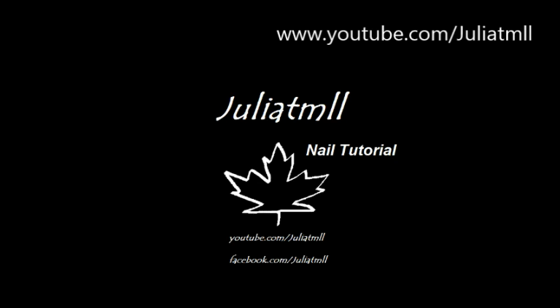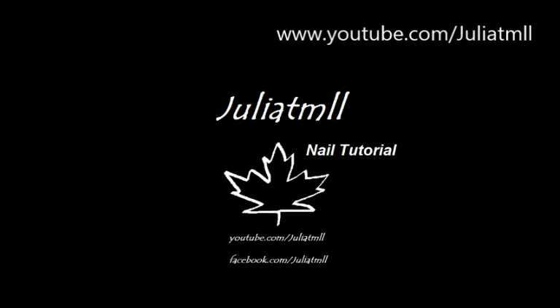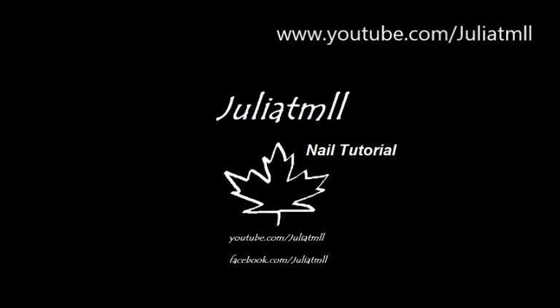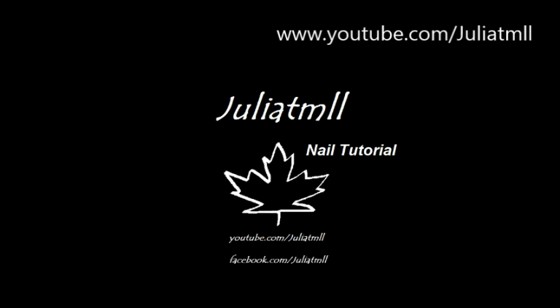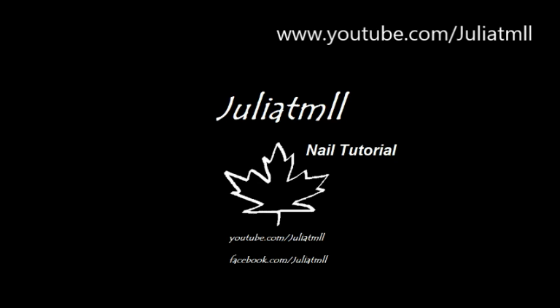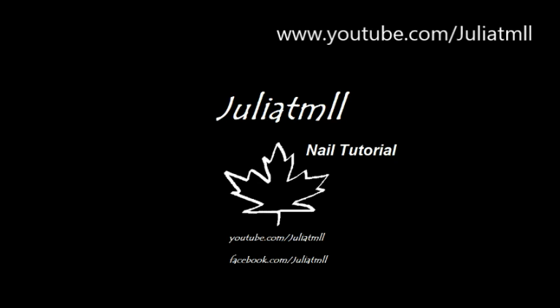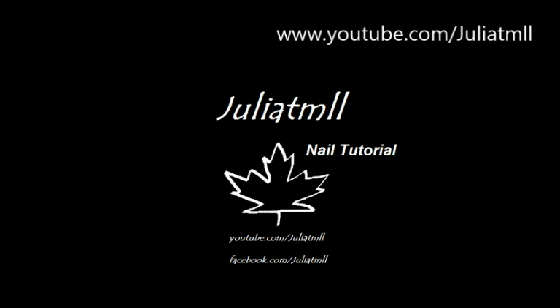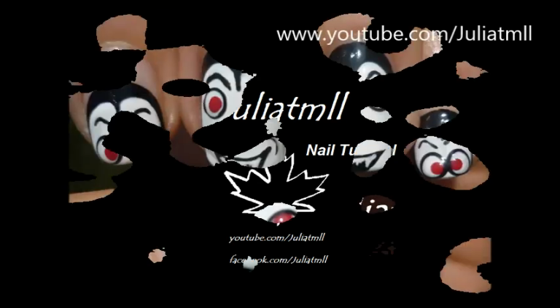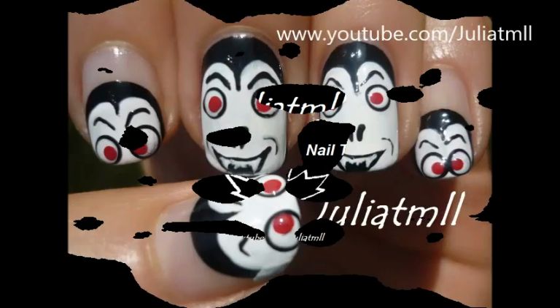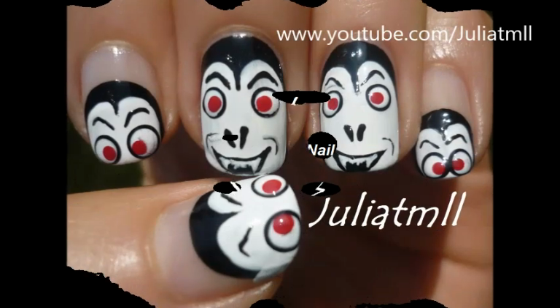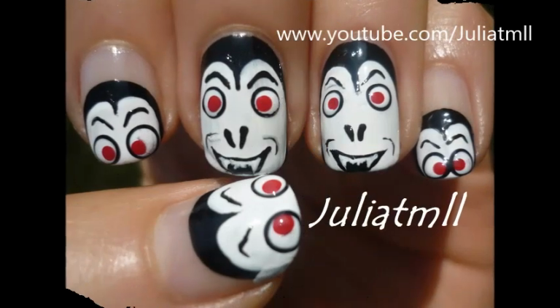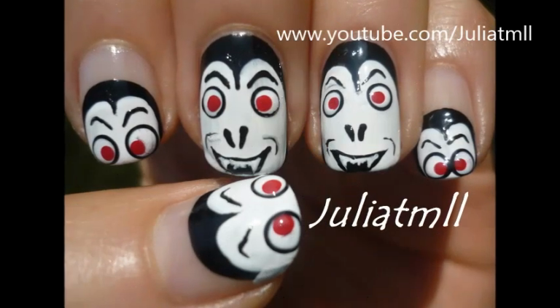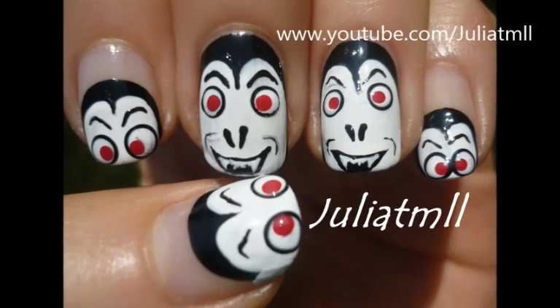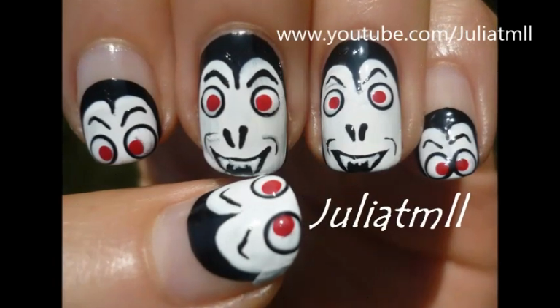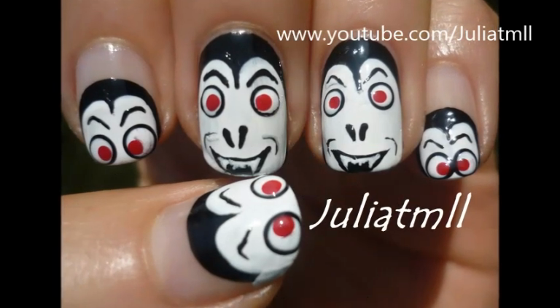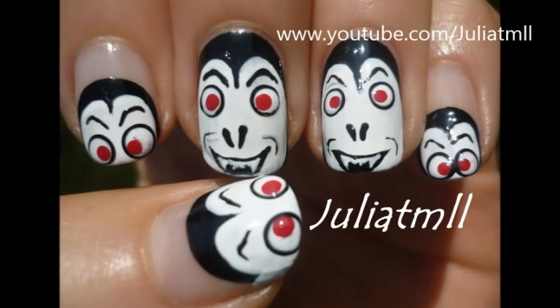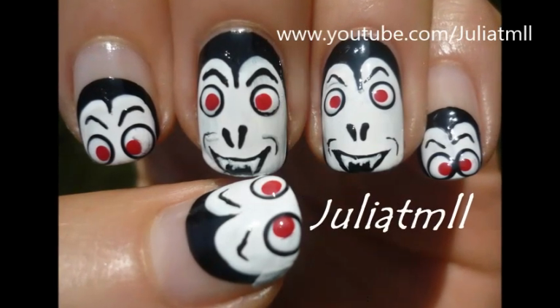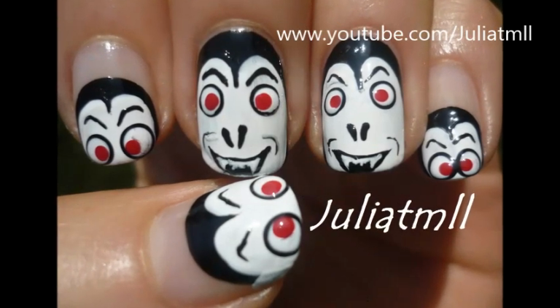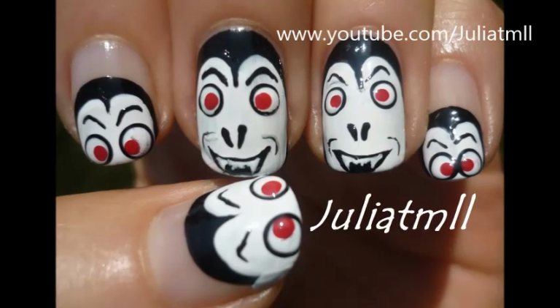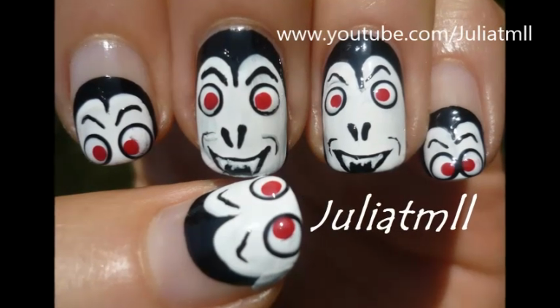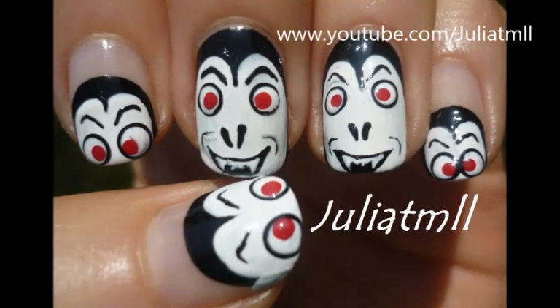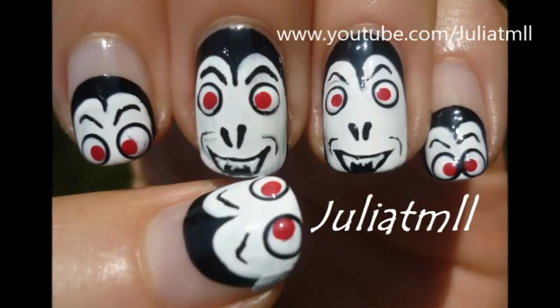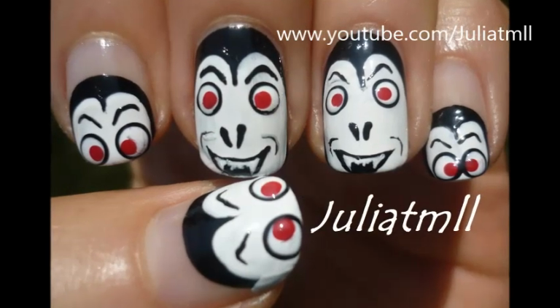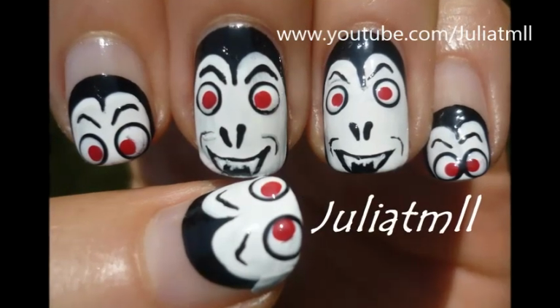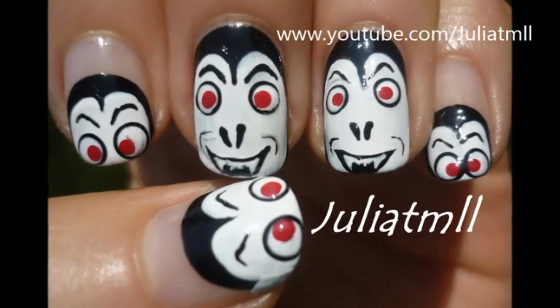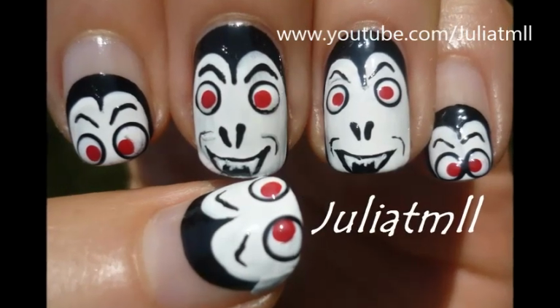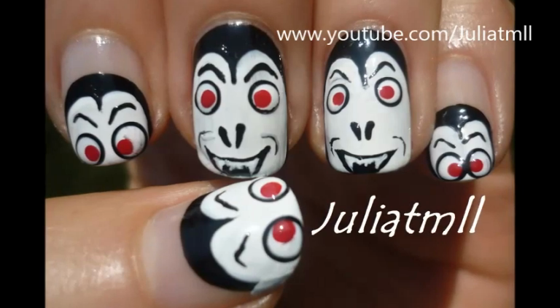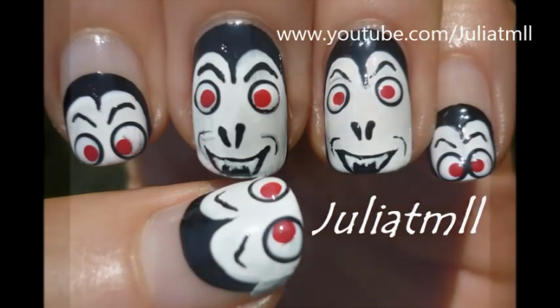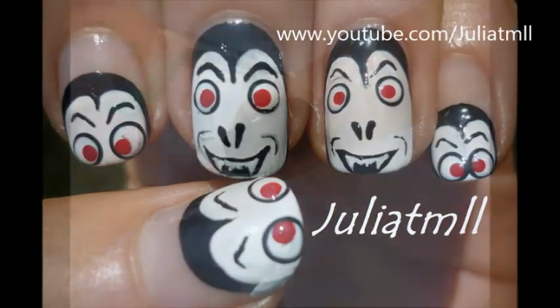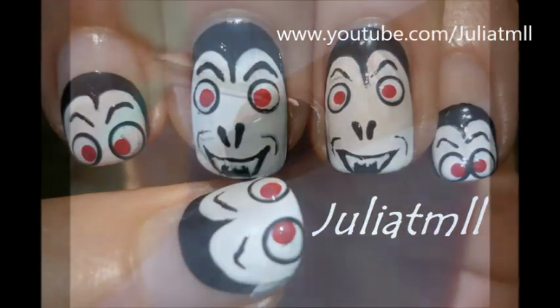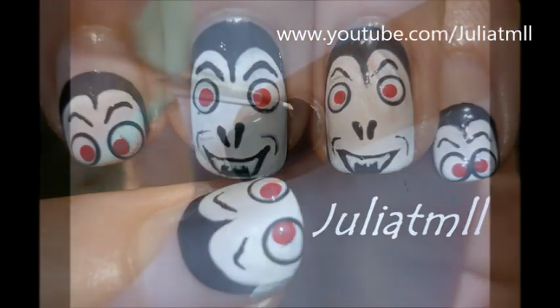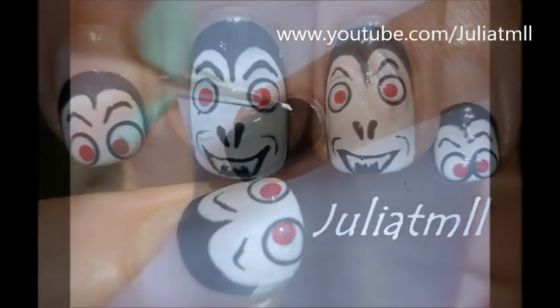Hey guys! It's almost time for Halloween so I created this spooky vampire look for you.